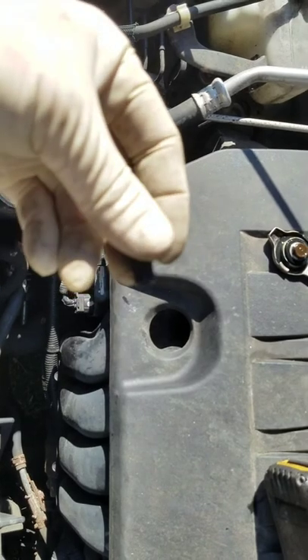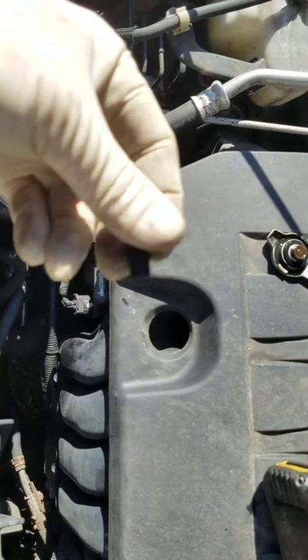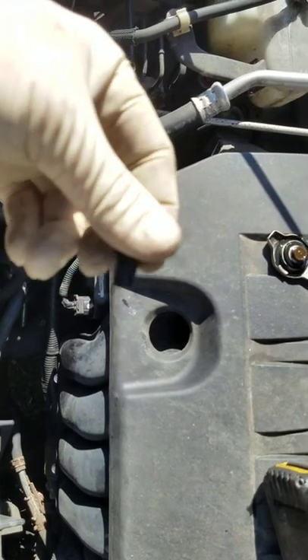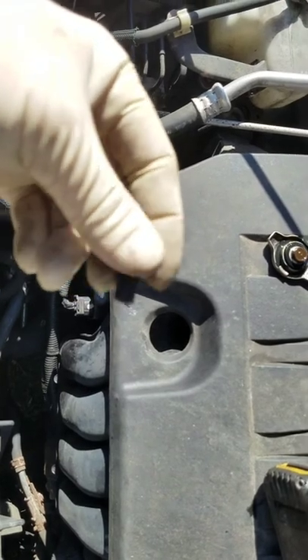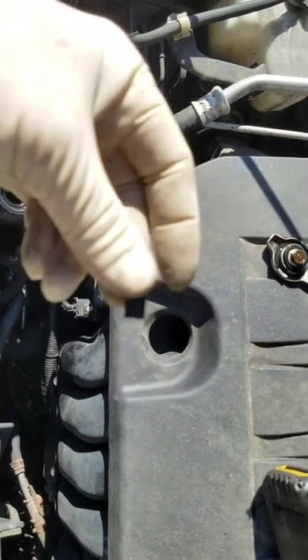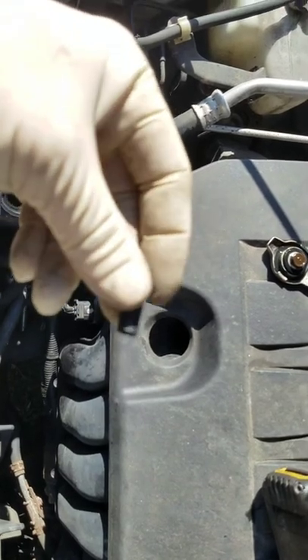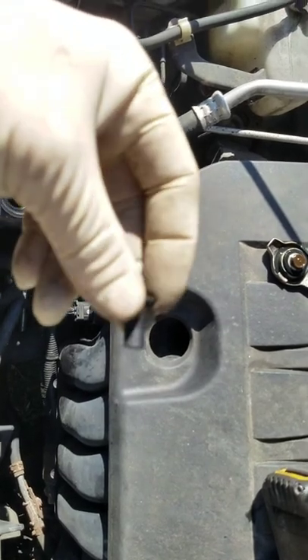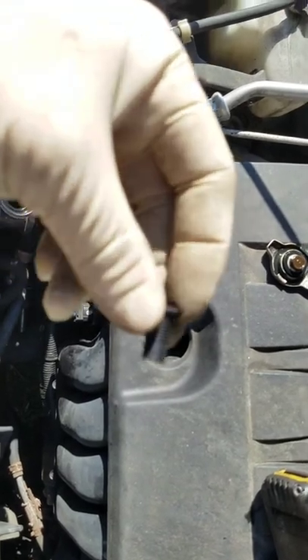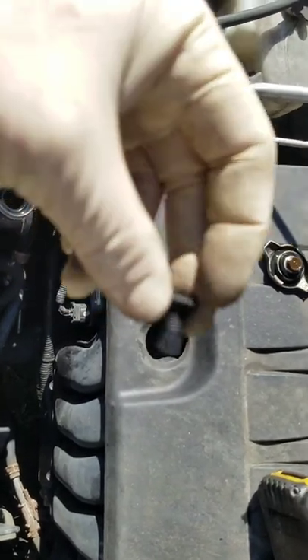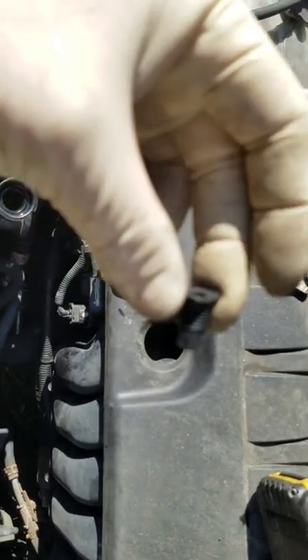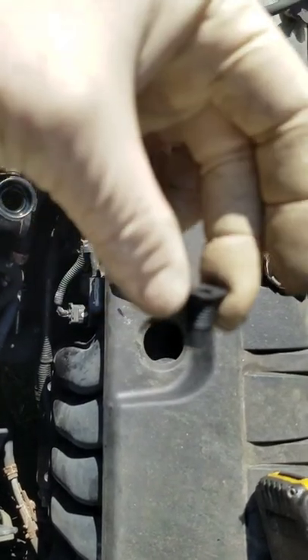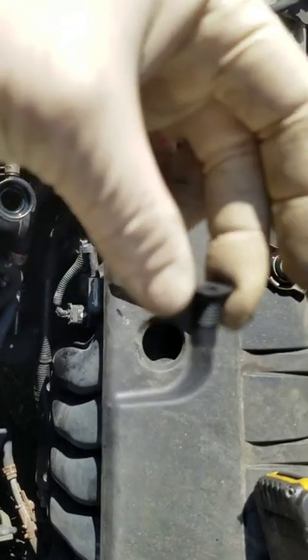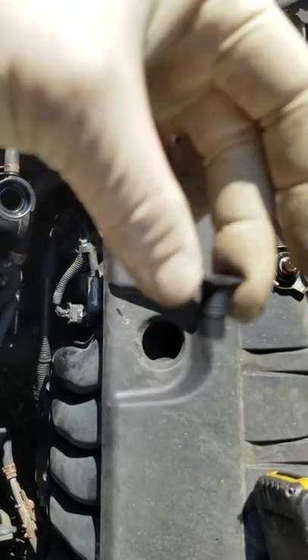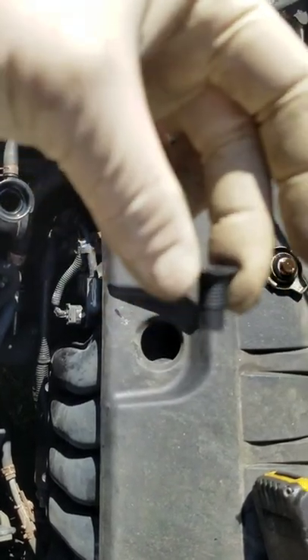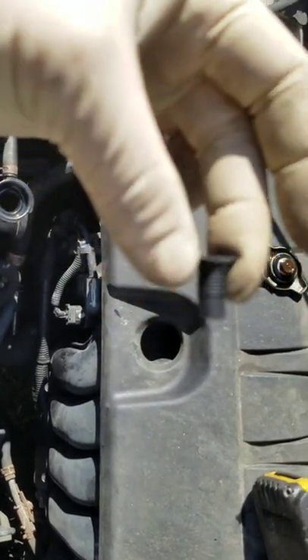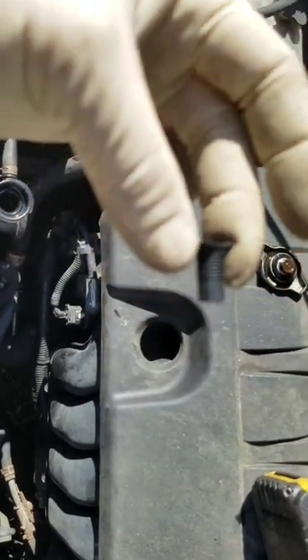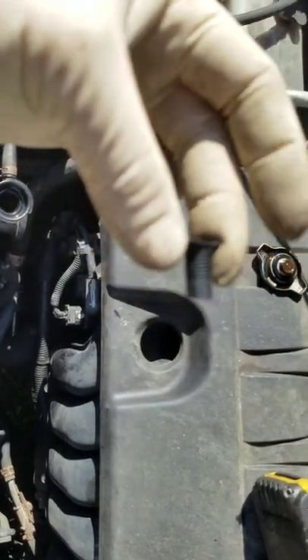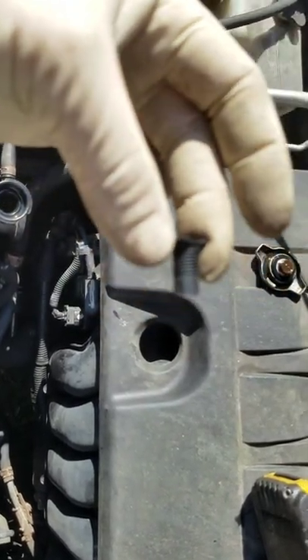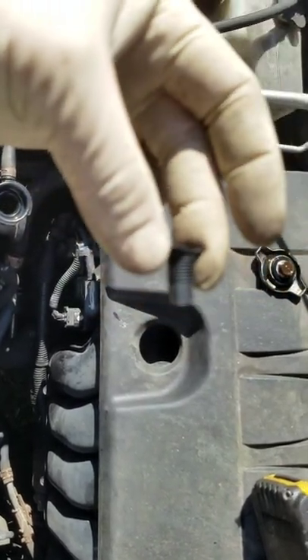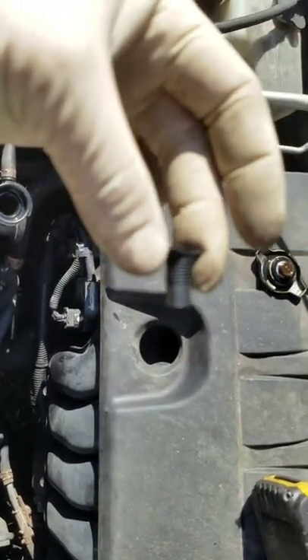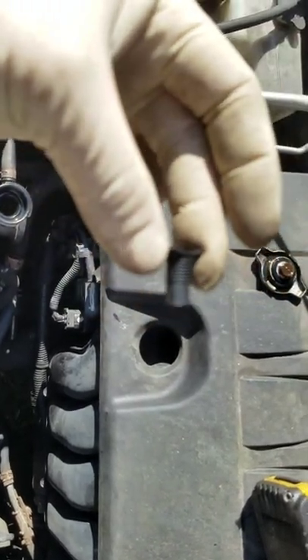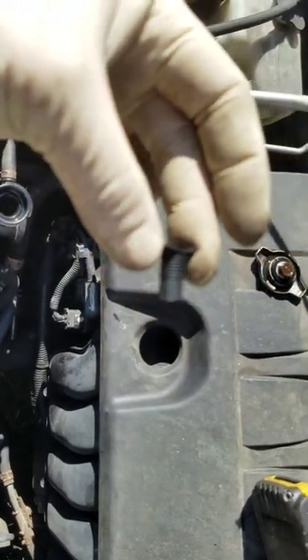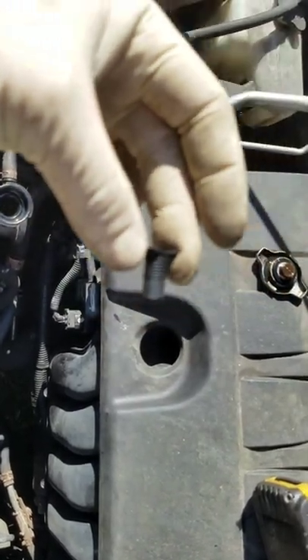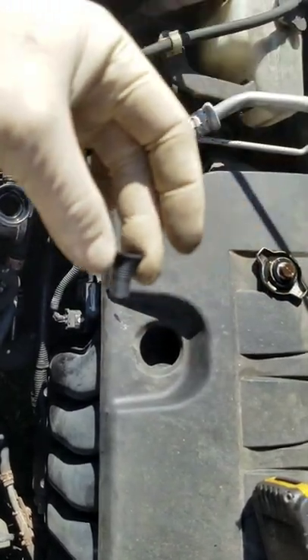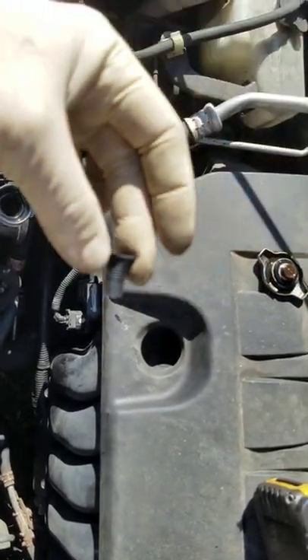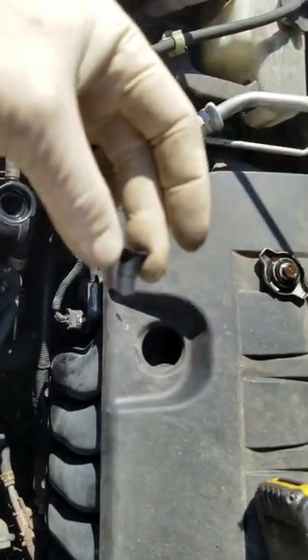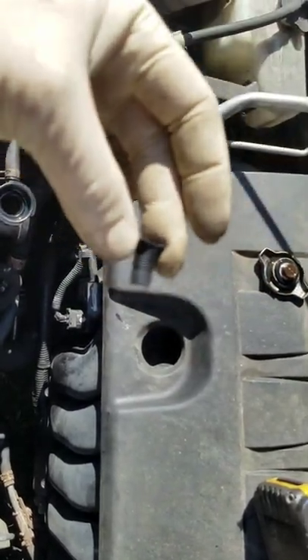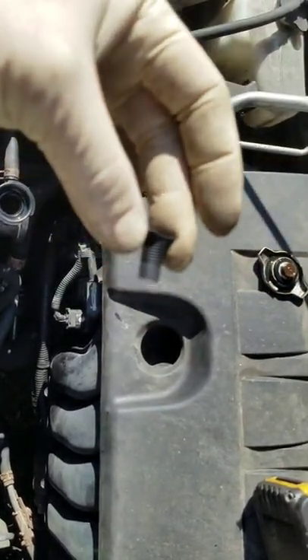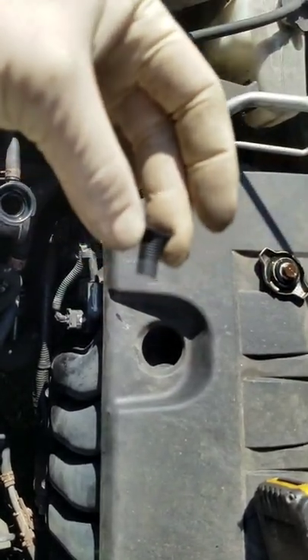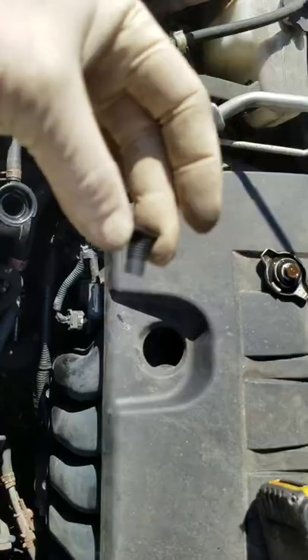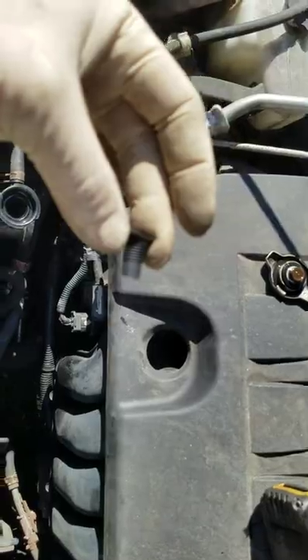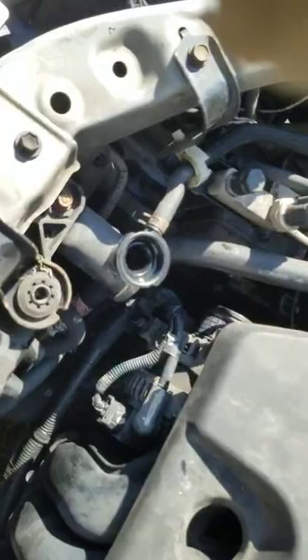Here's what we have left after cutting it in half. Let's see how that fits.